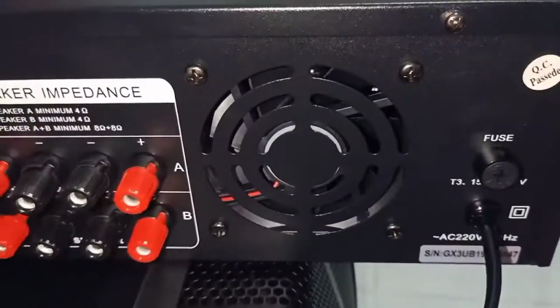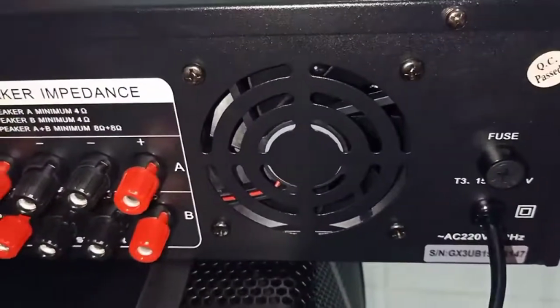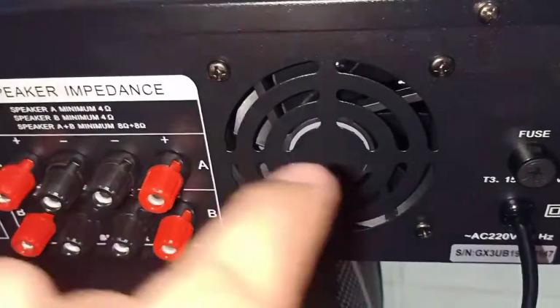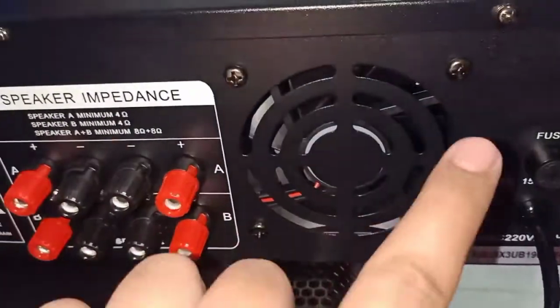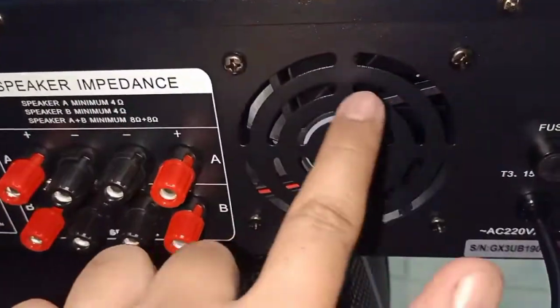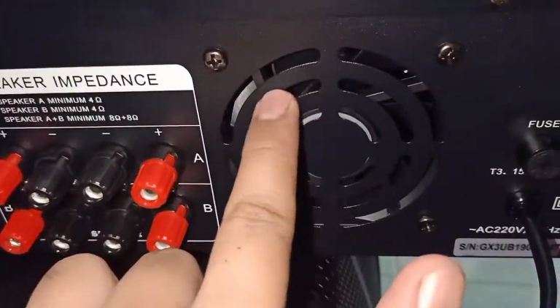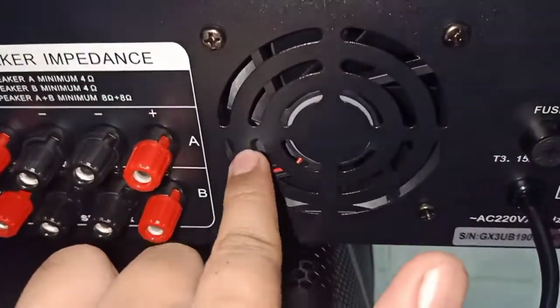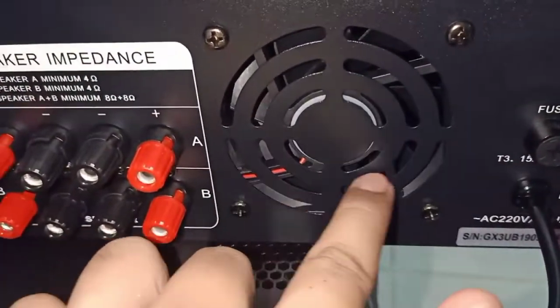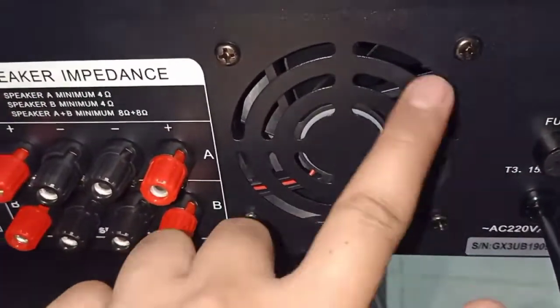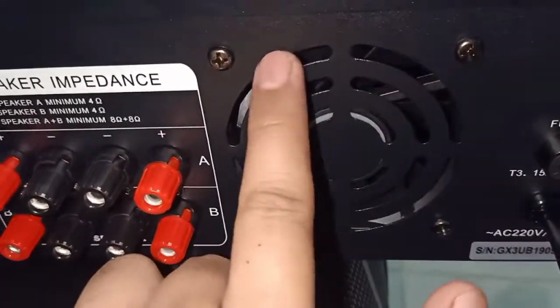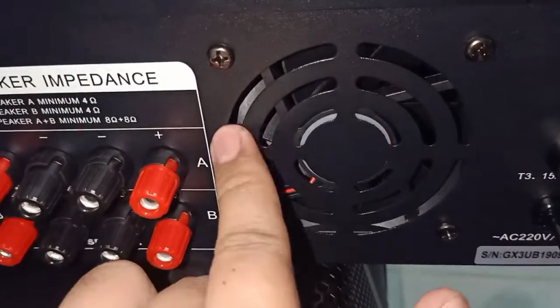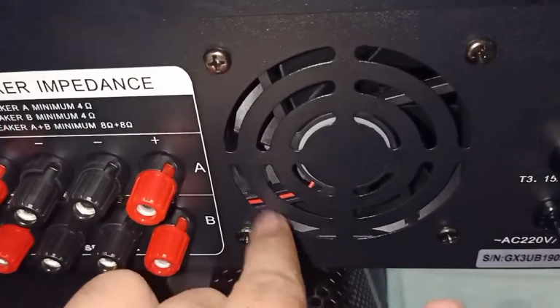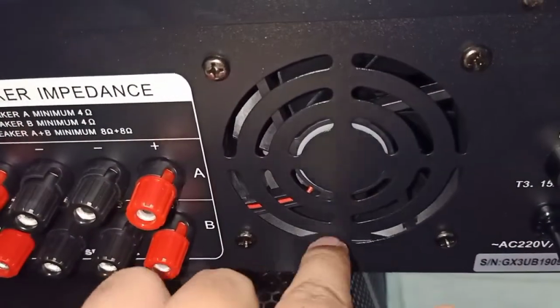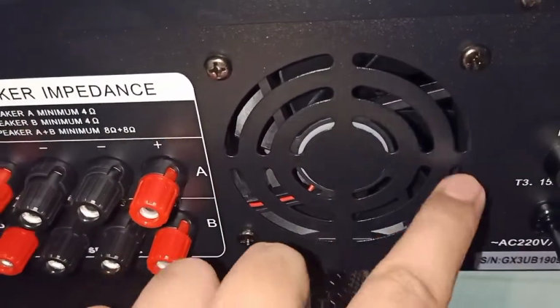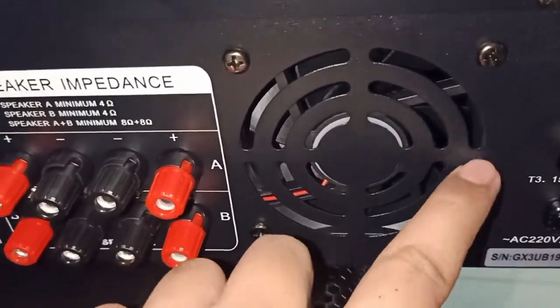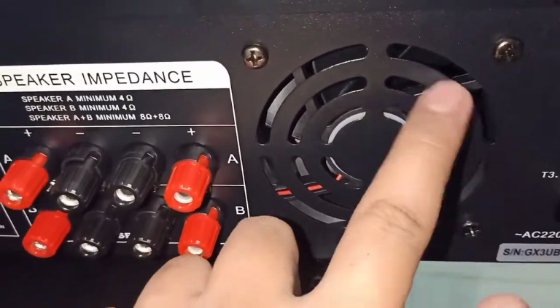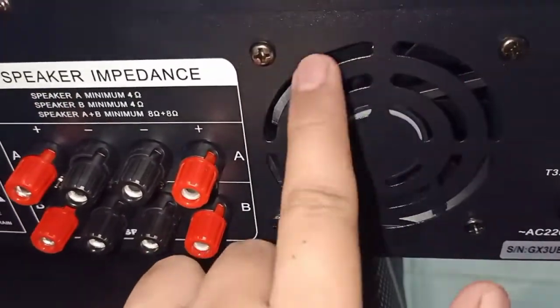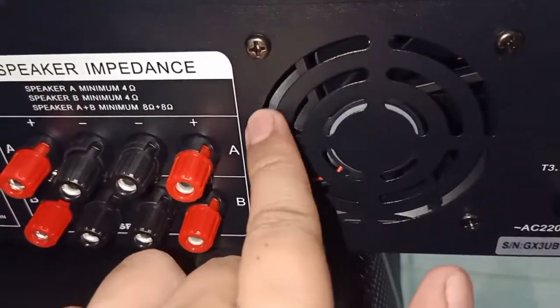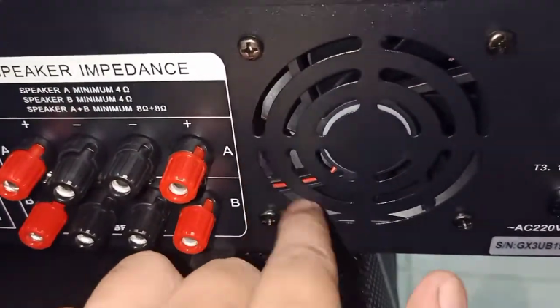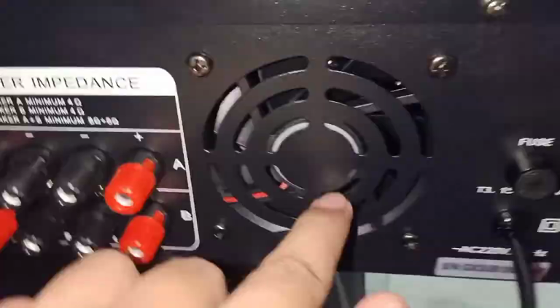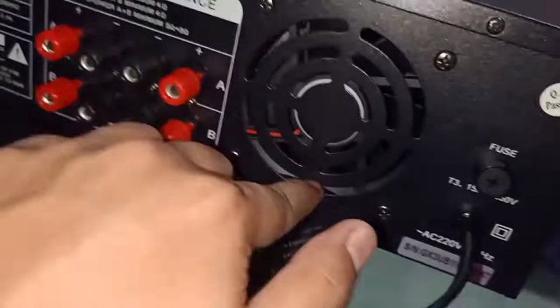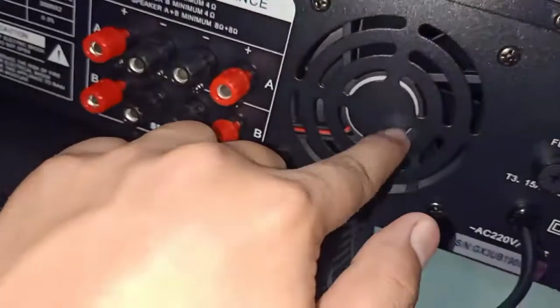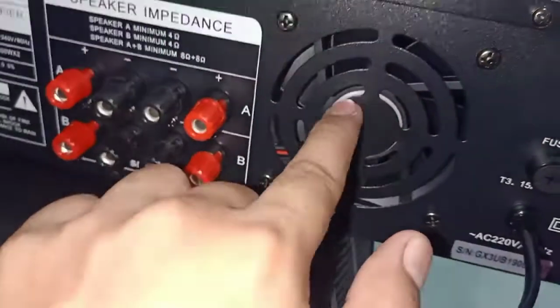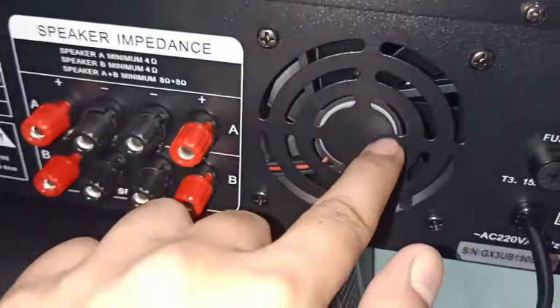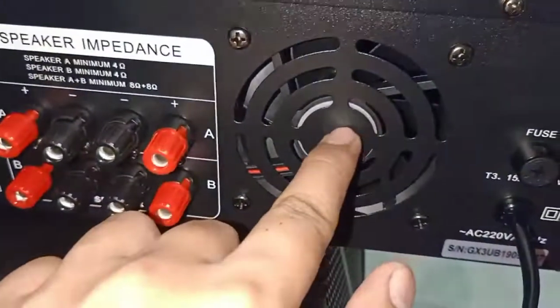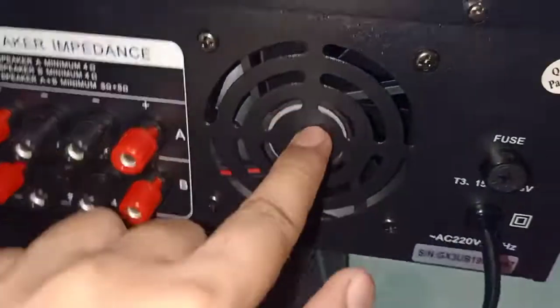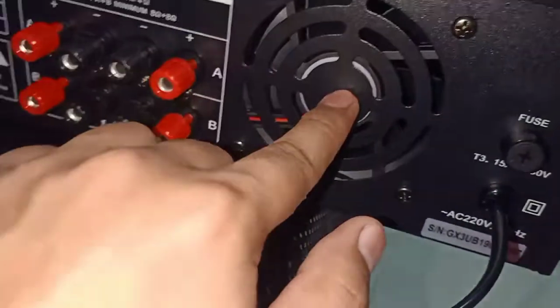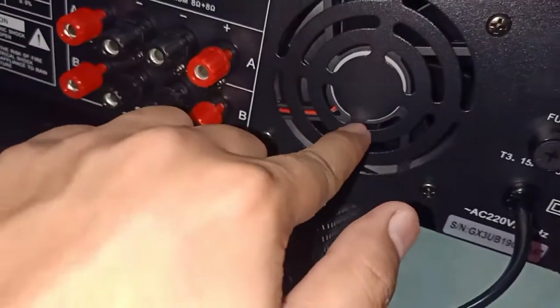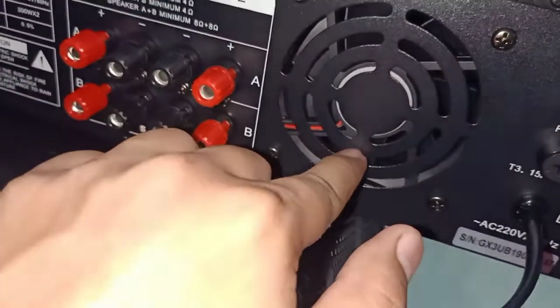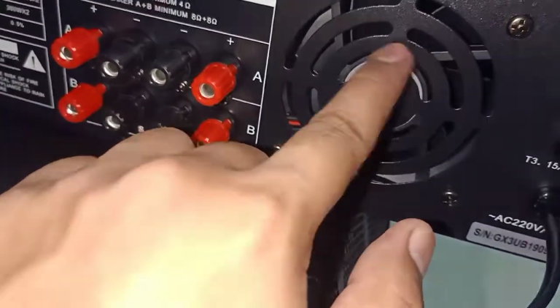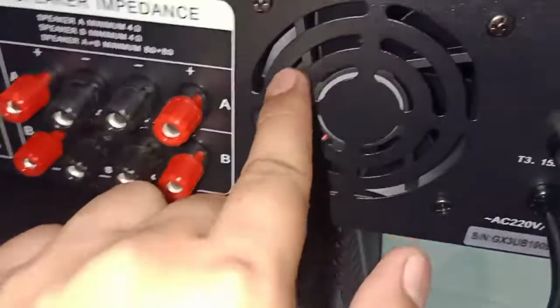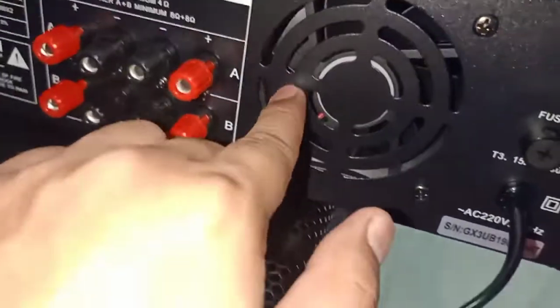It has a blower. I think it's about 3 inches in the blower.